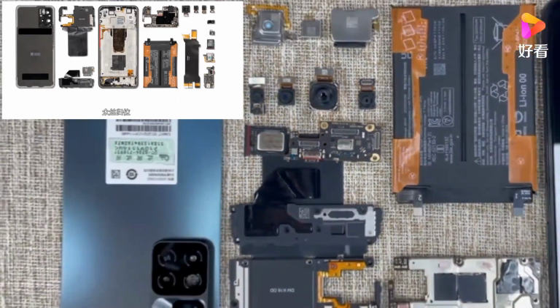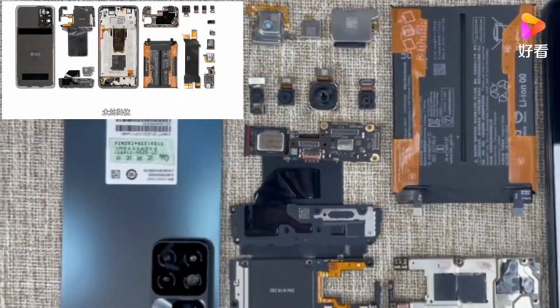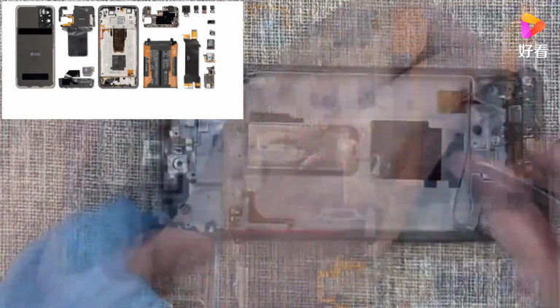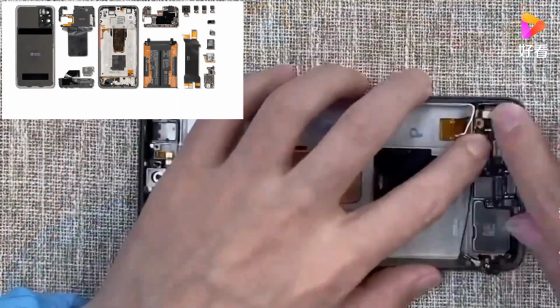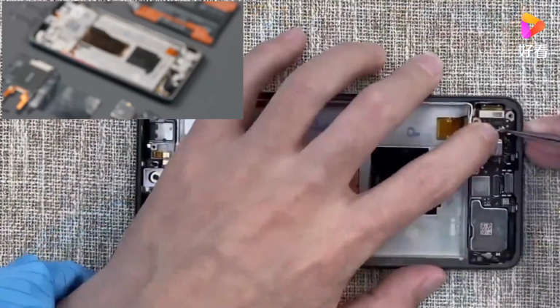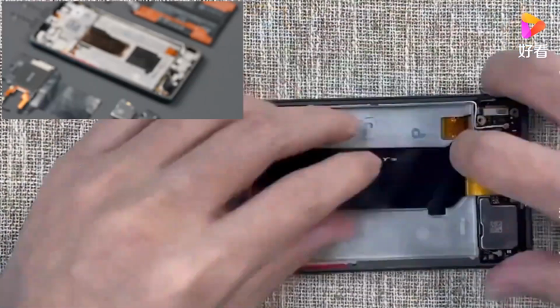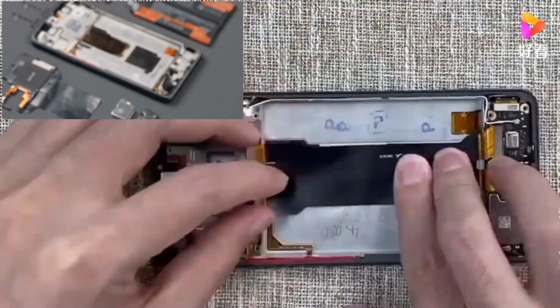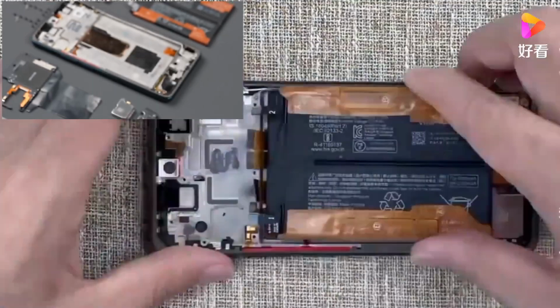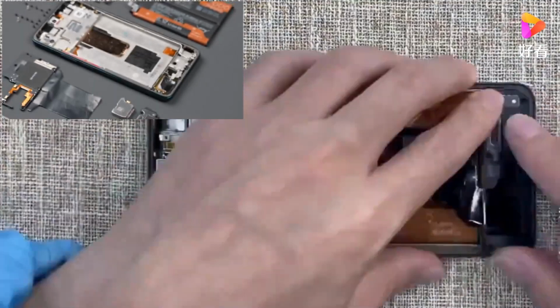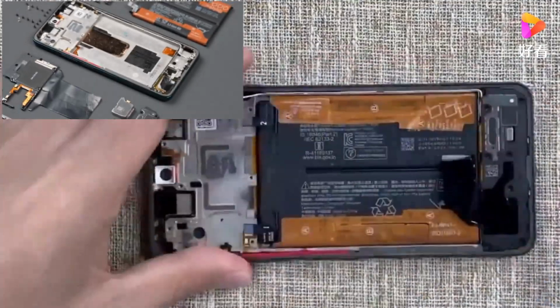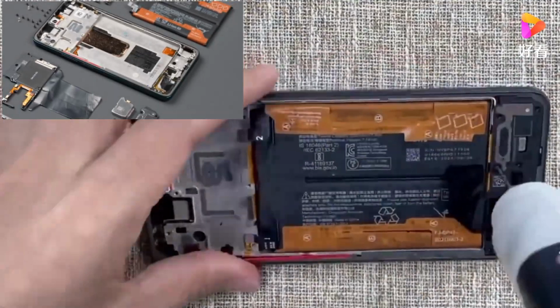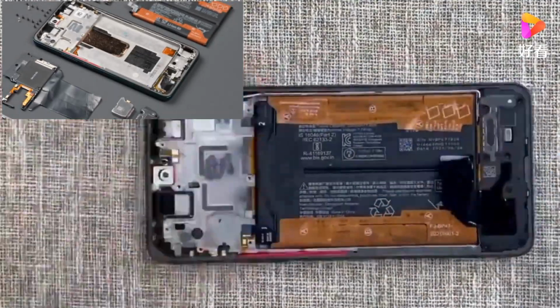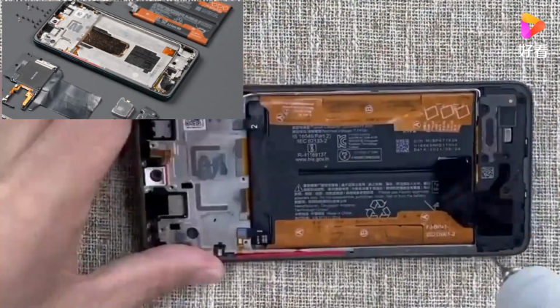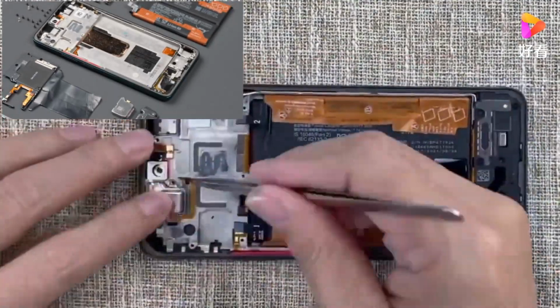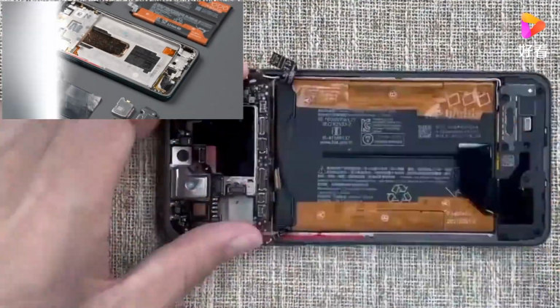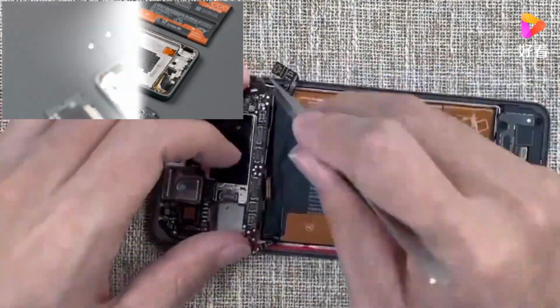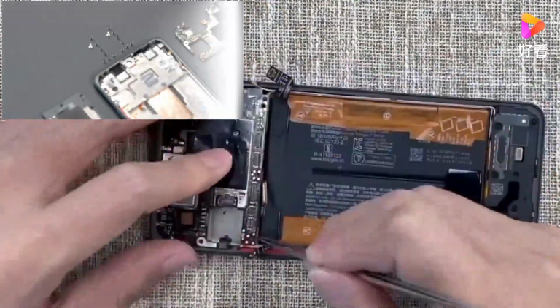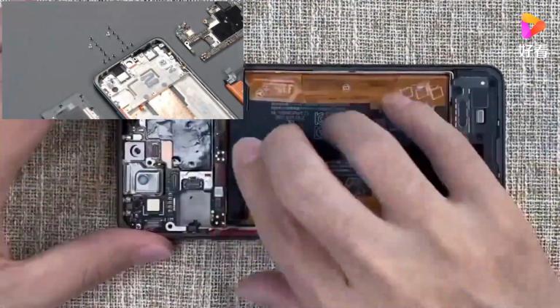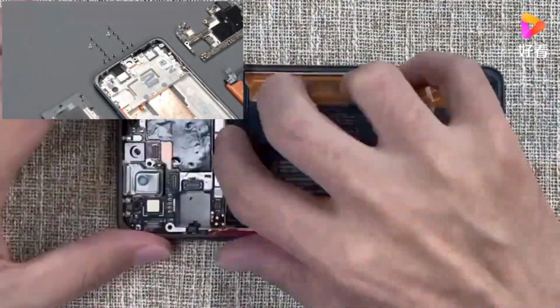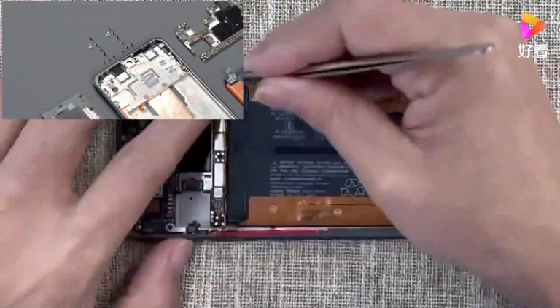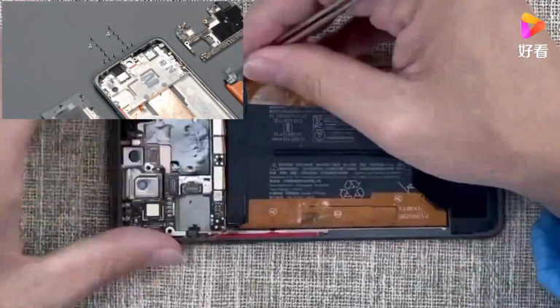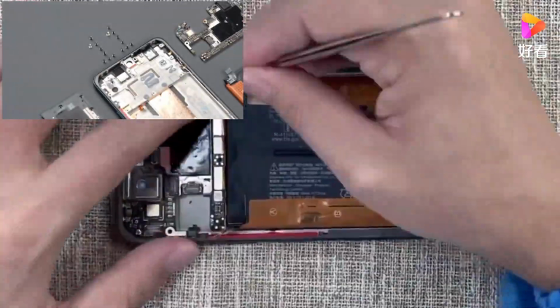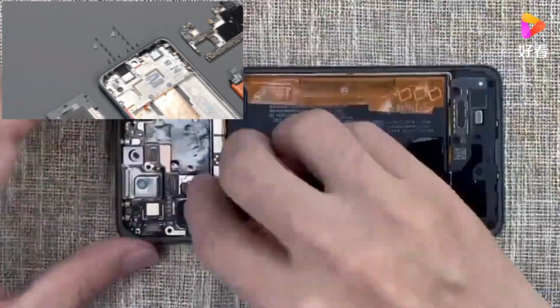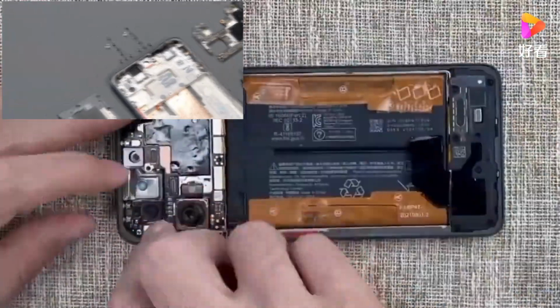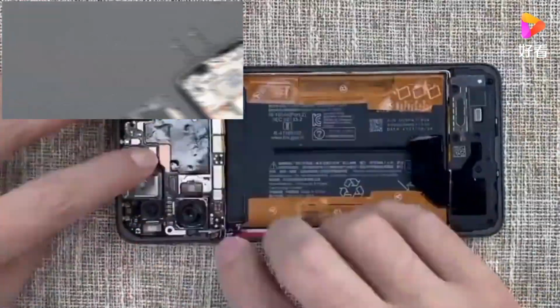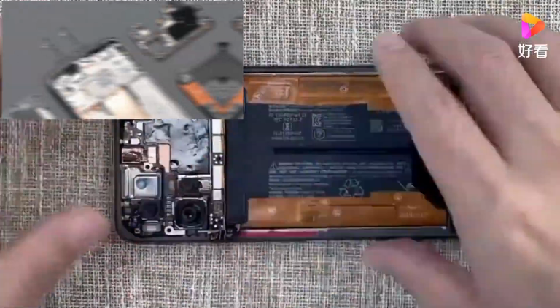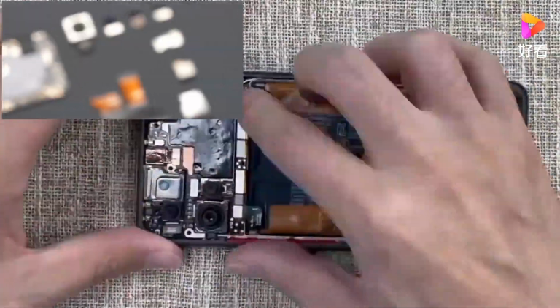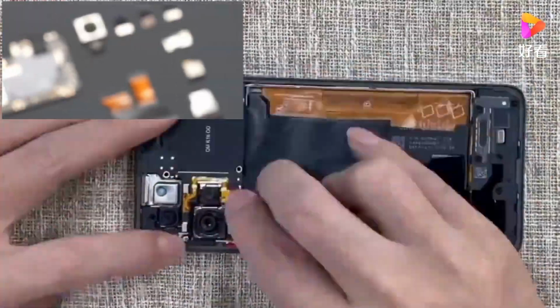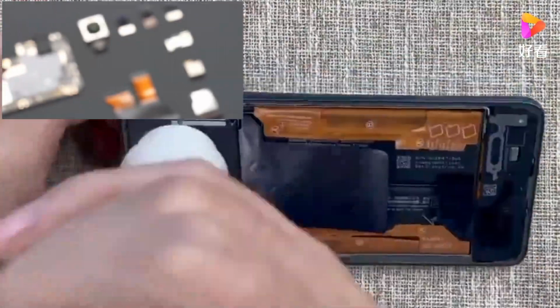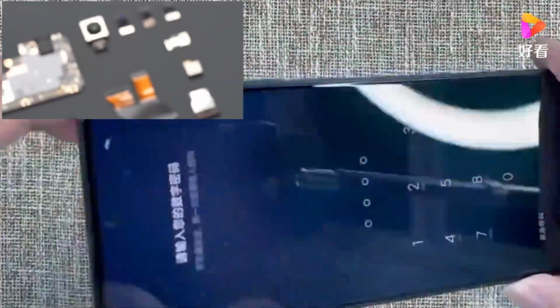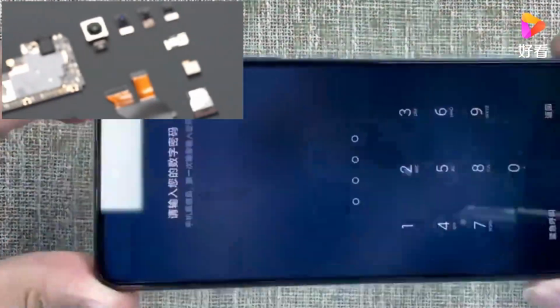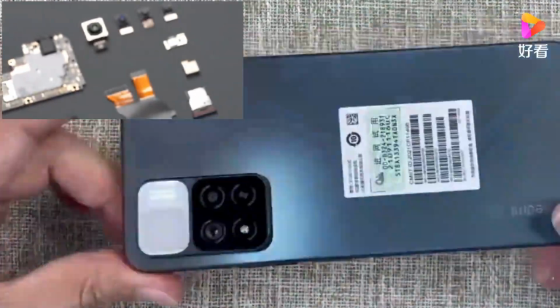Redmi Note 11 Pro and Pro Plus are amazing devices. If you buy them, you're not going to make a mistake. Thank you for watching. Maasalaamu.